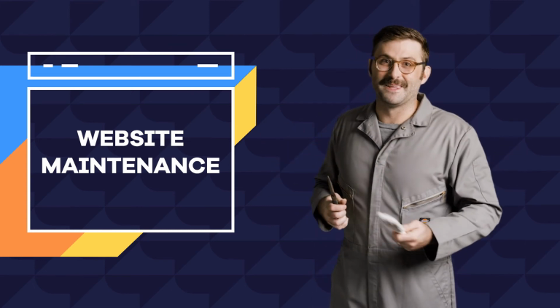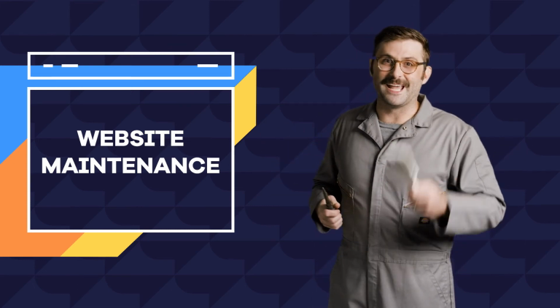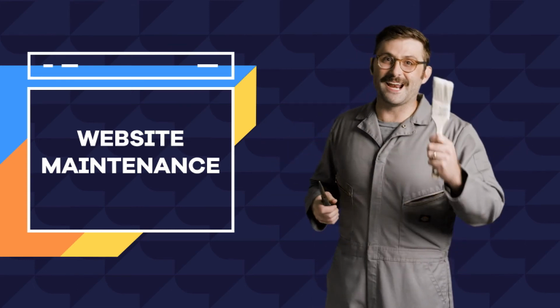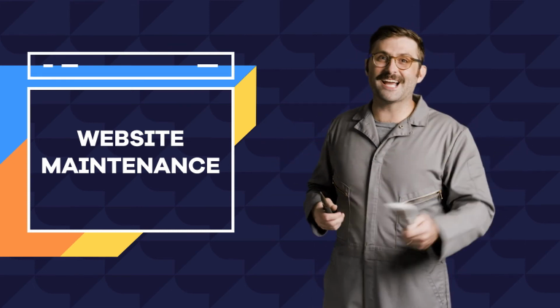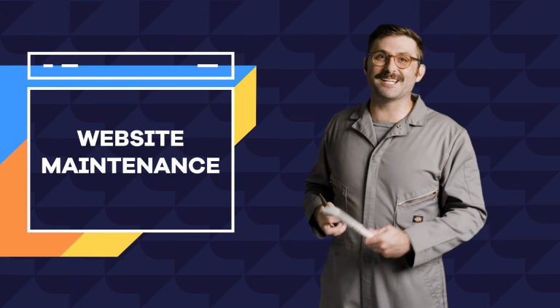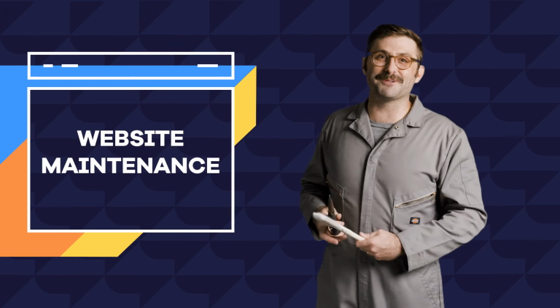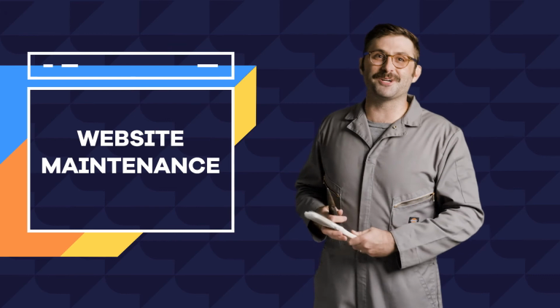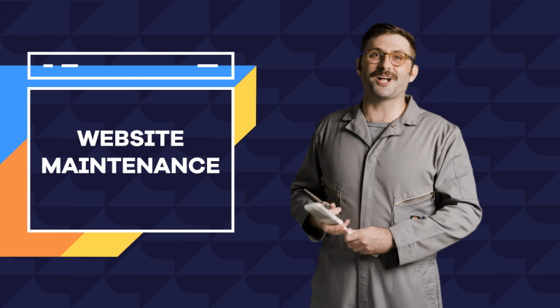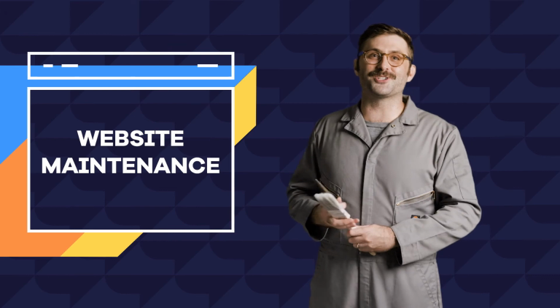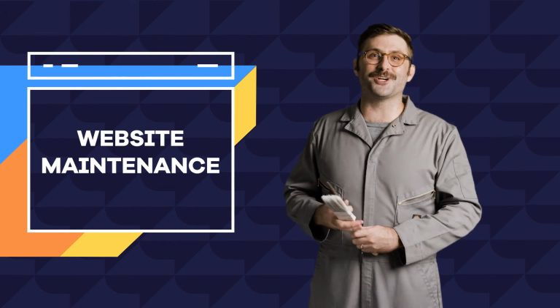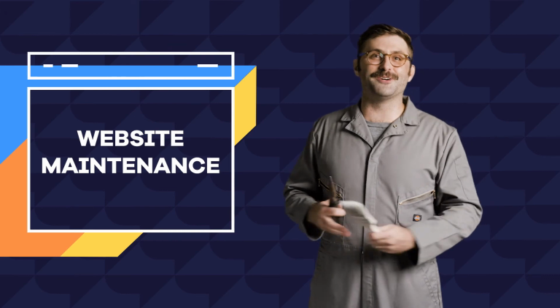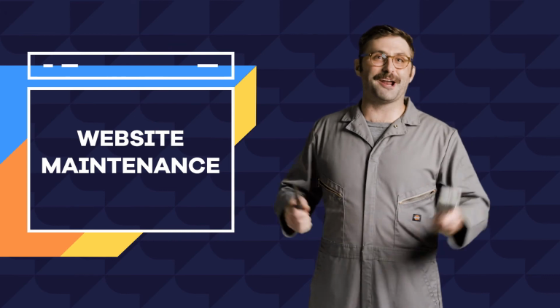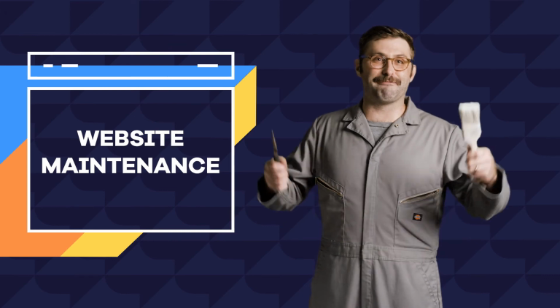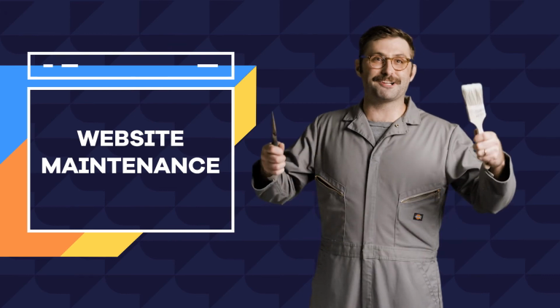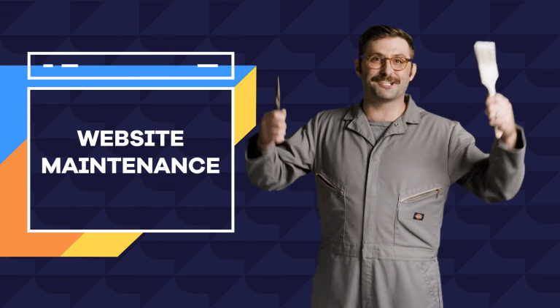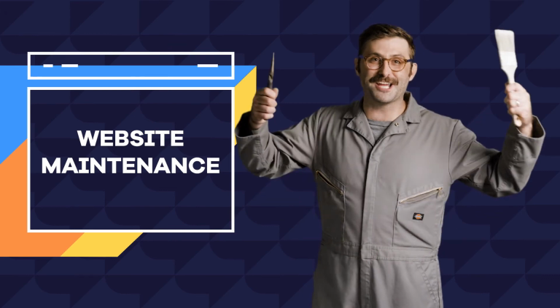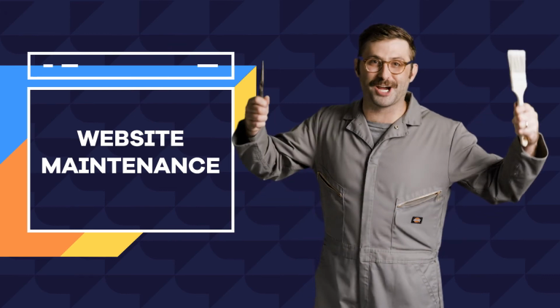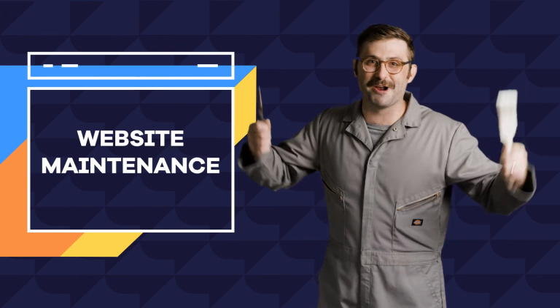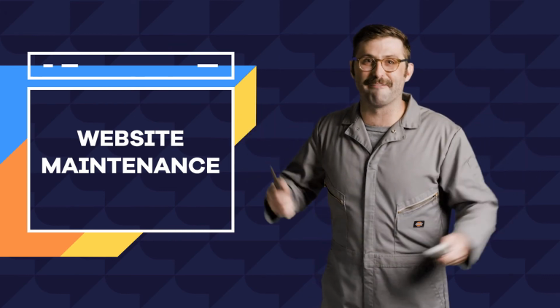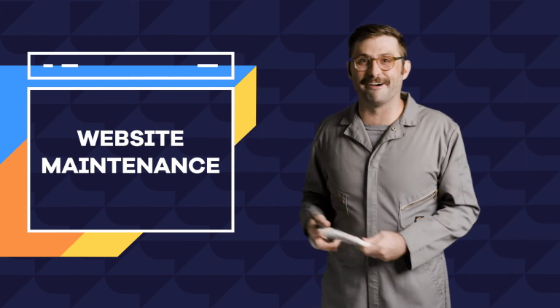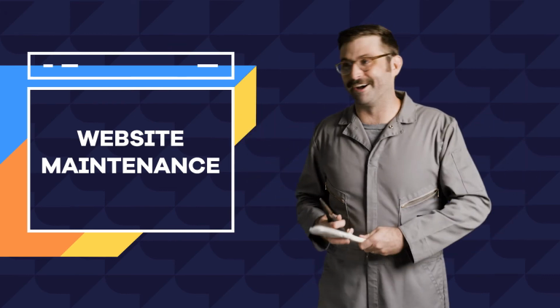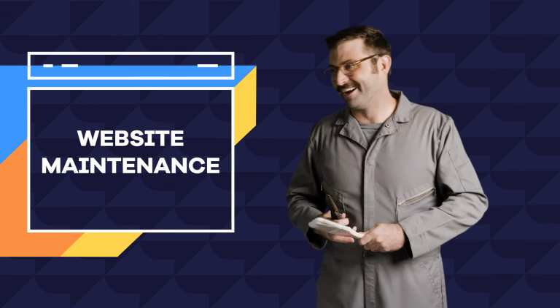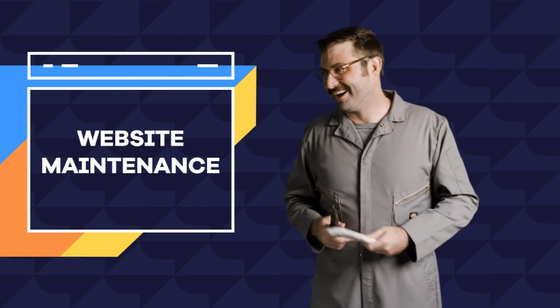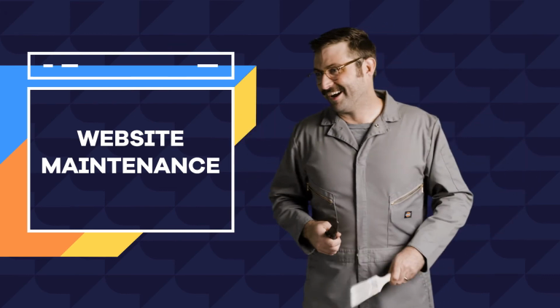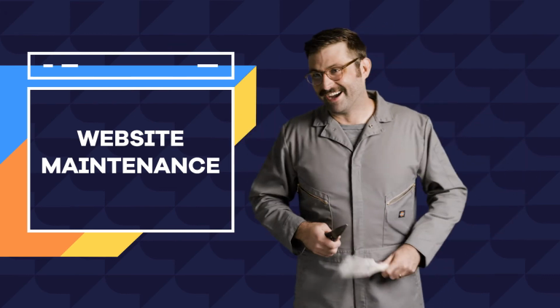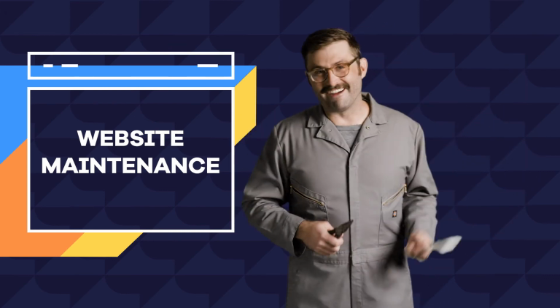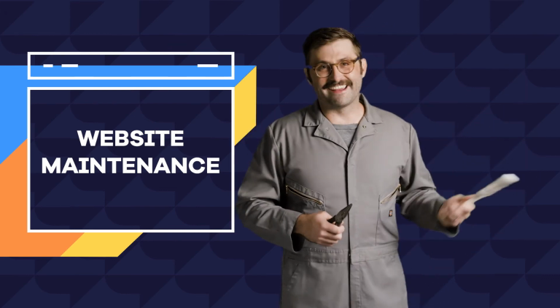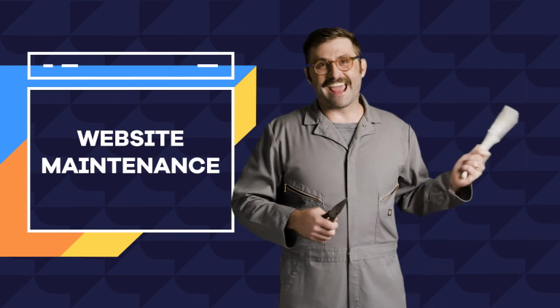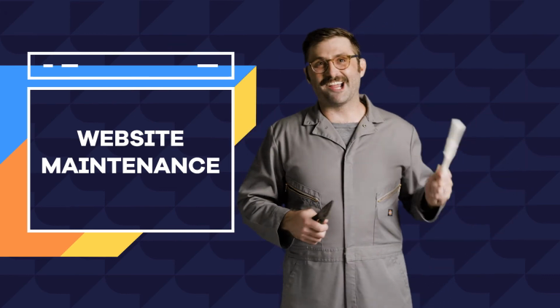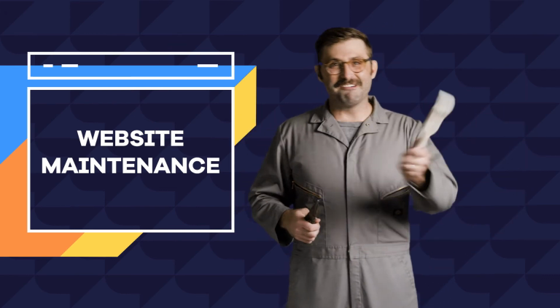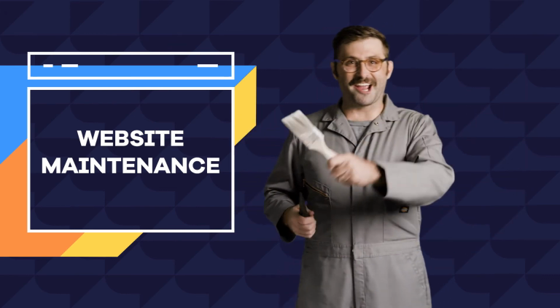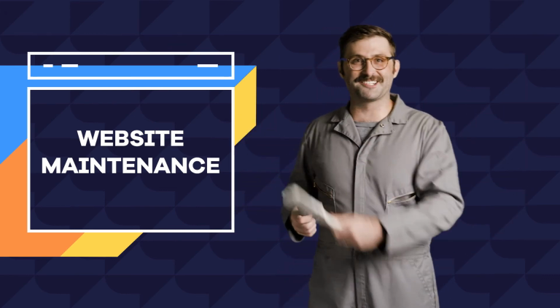In our next episode, I'll show you how to fix the sink or whatever. Okay, go Knicks.